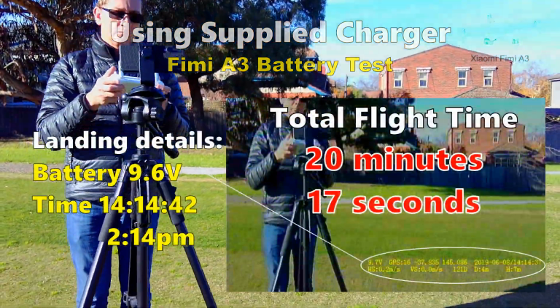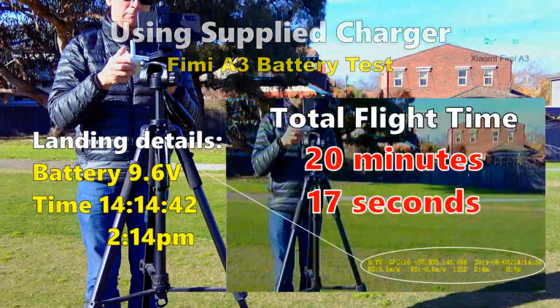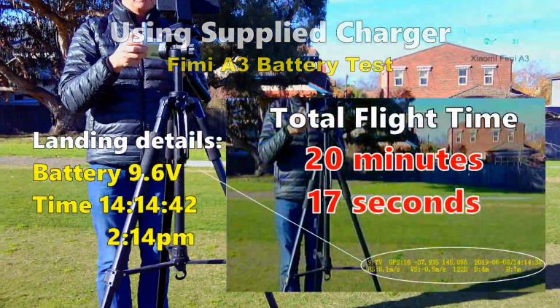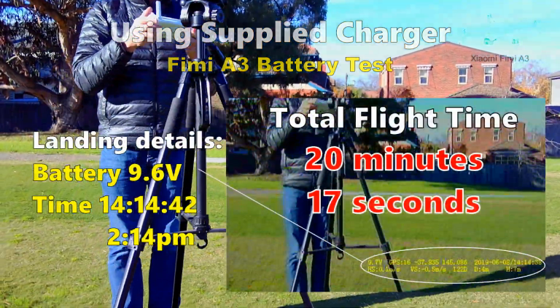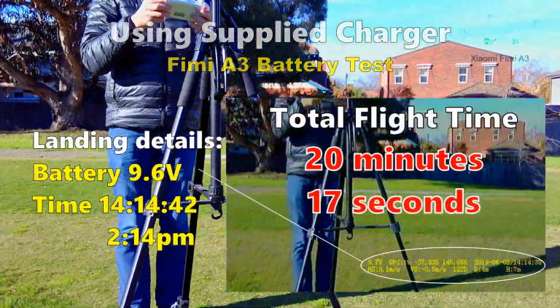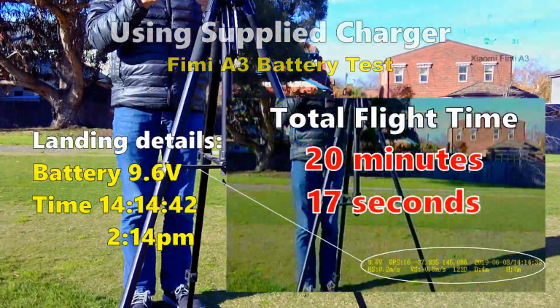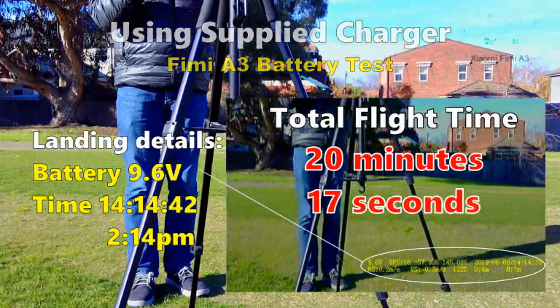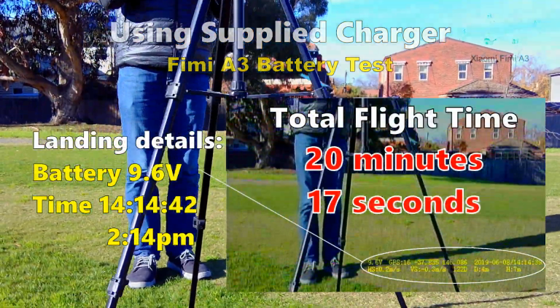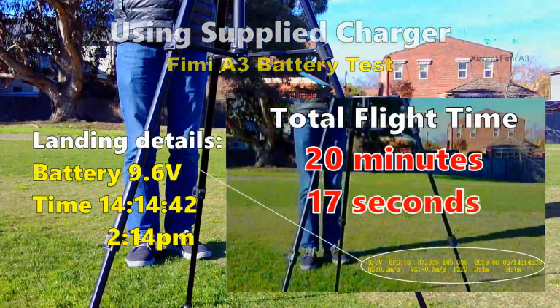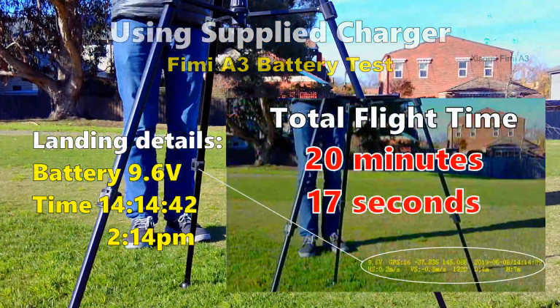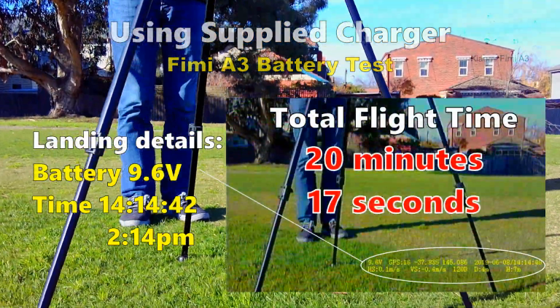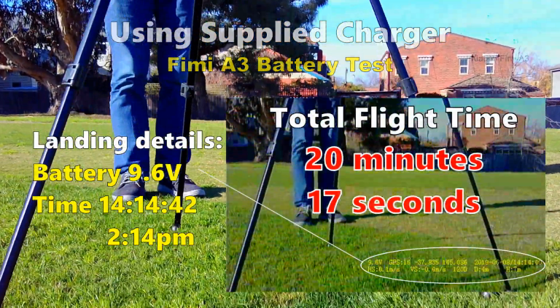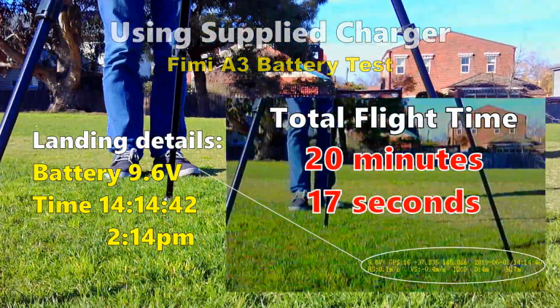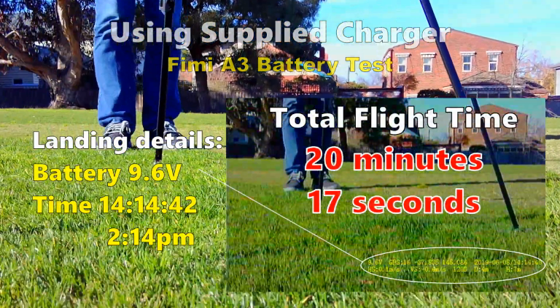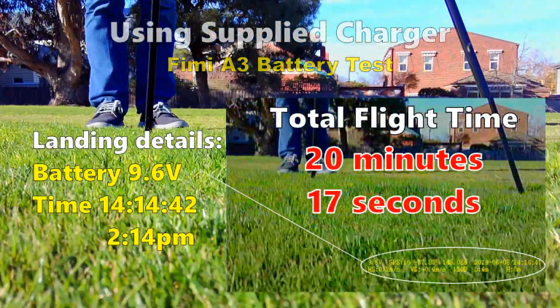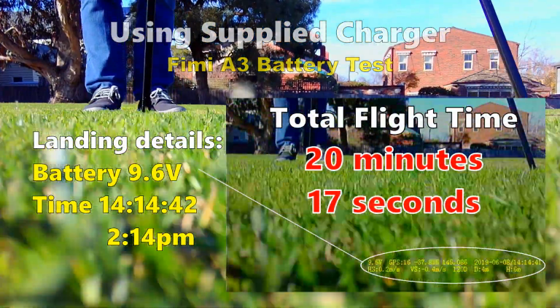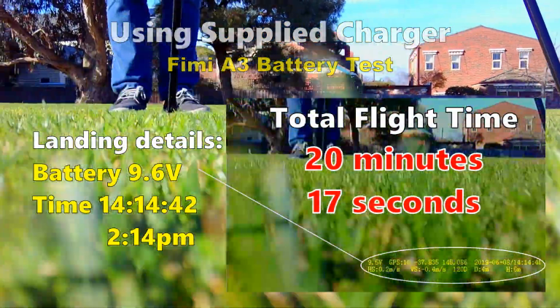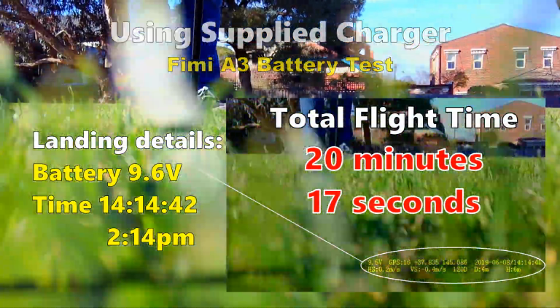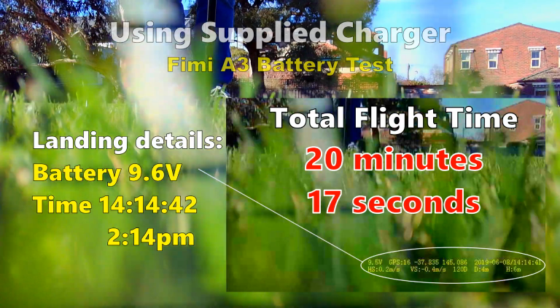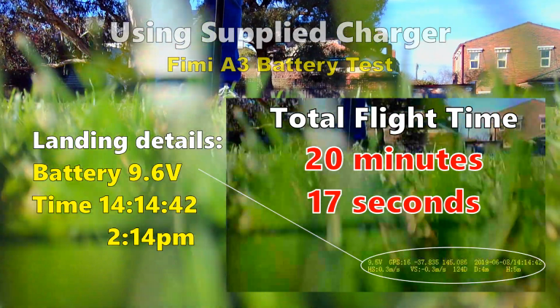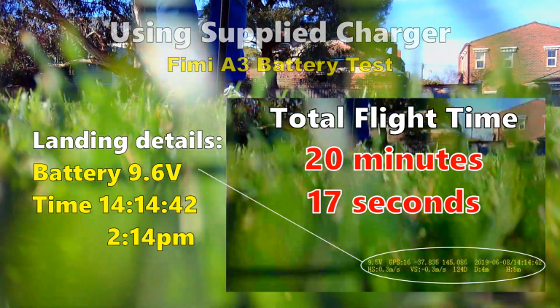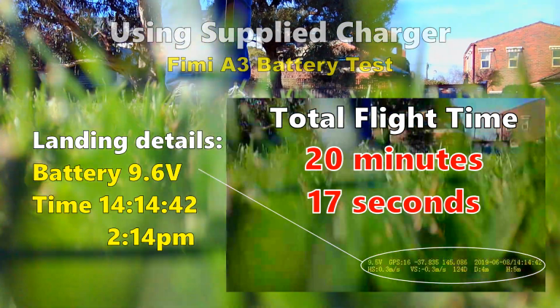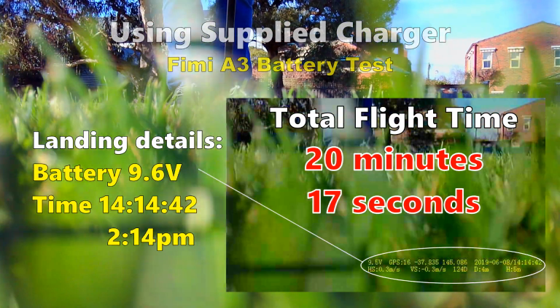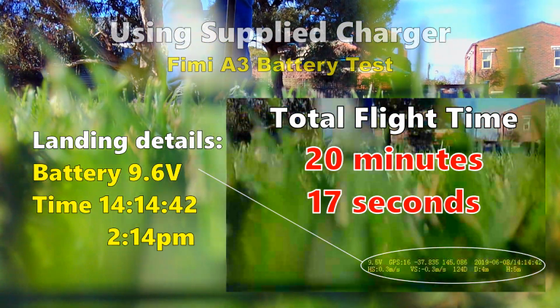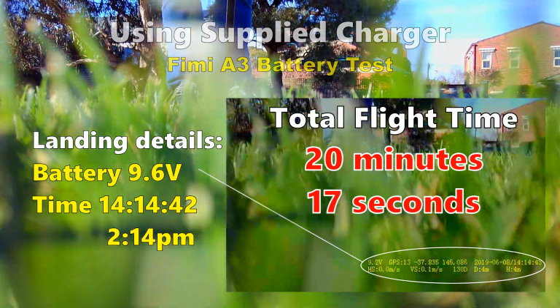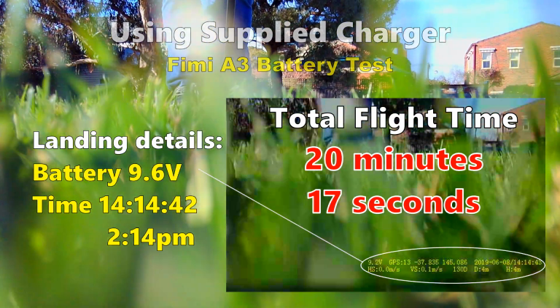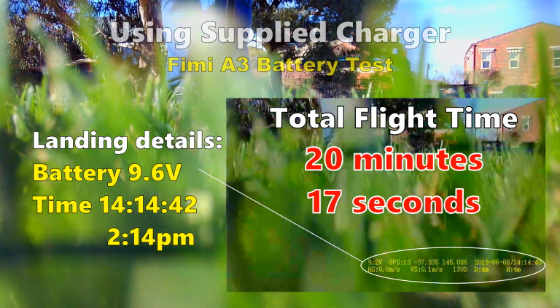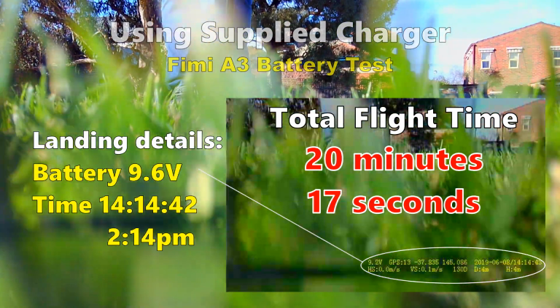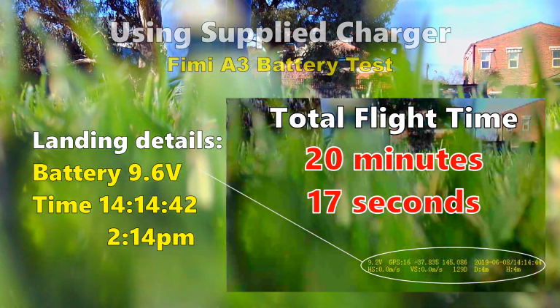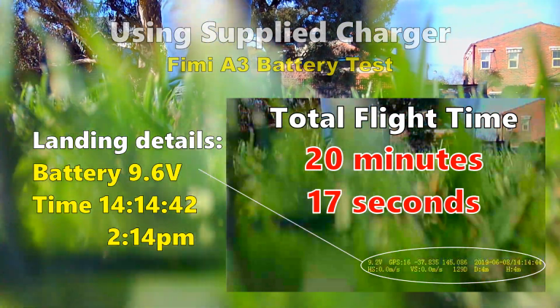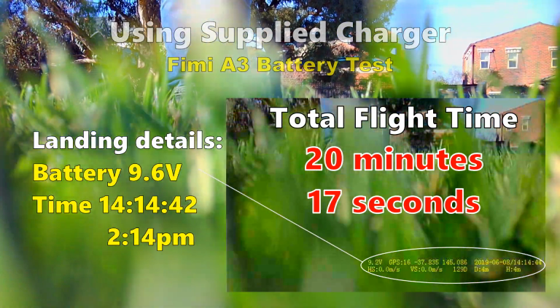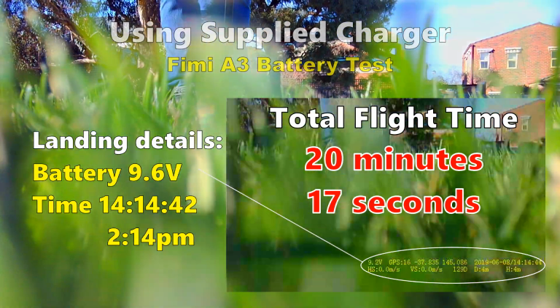I got a total flight time of 20 minutes and 17 seconds, which is very close to the advertised 21 minutes.